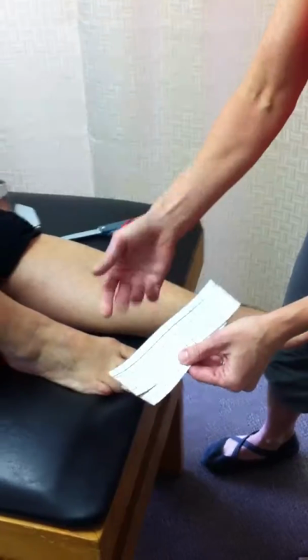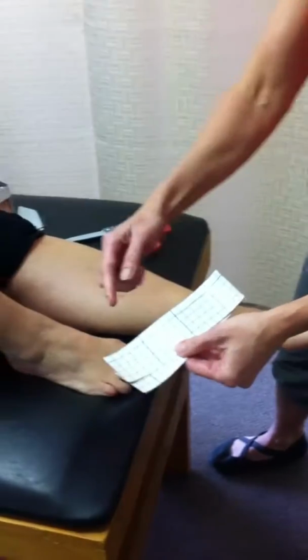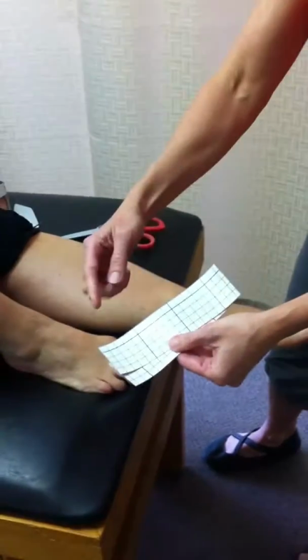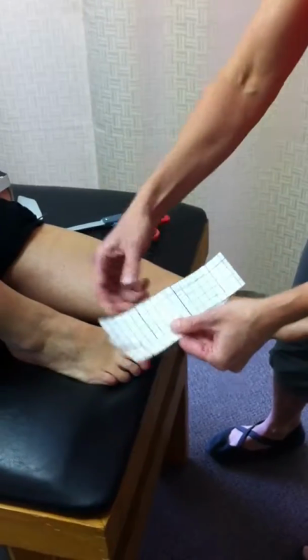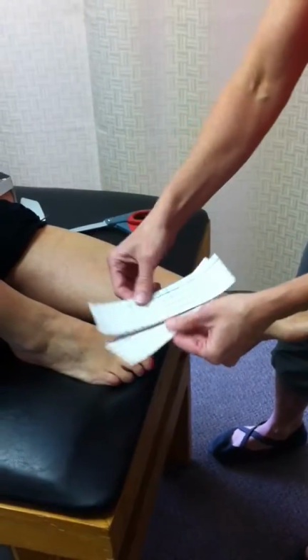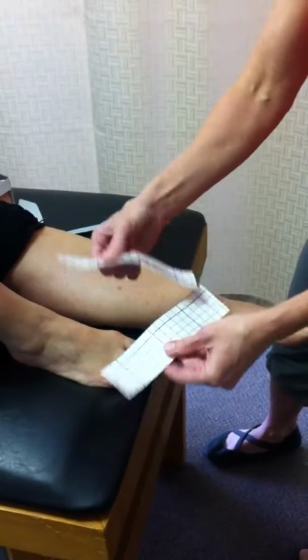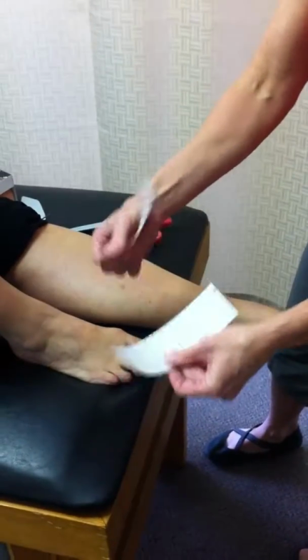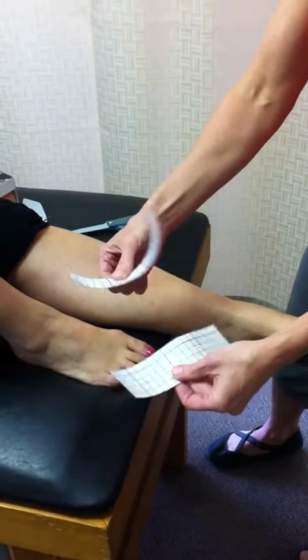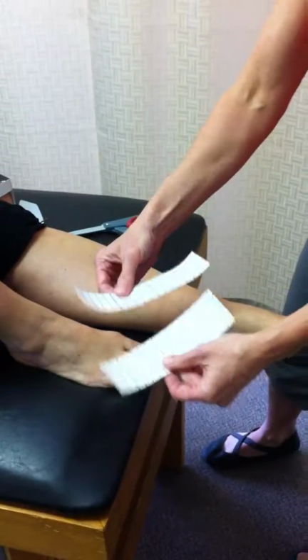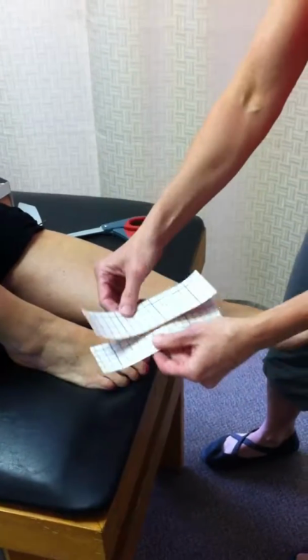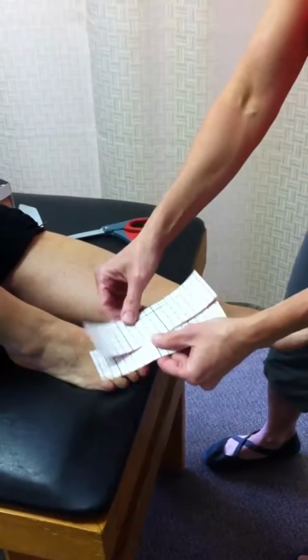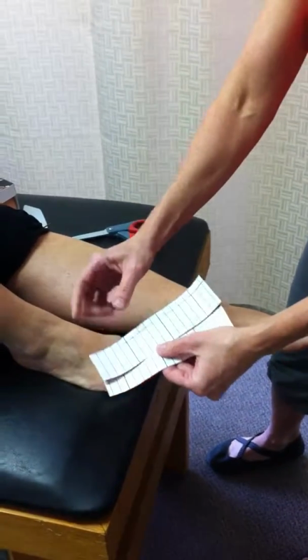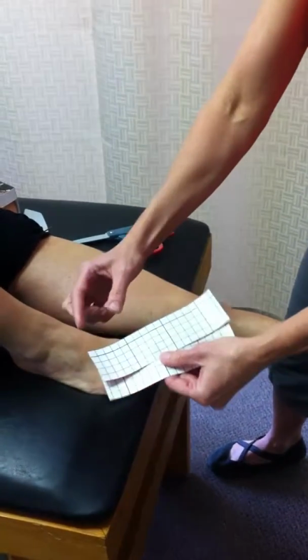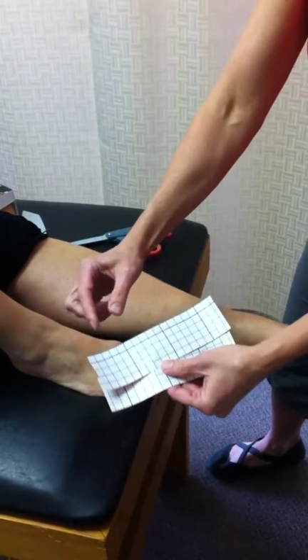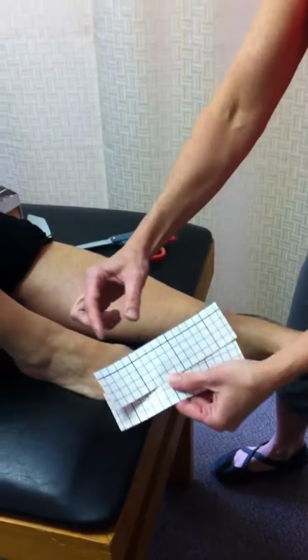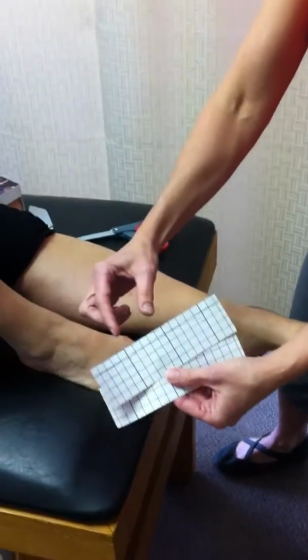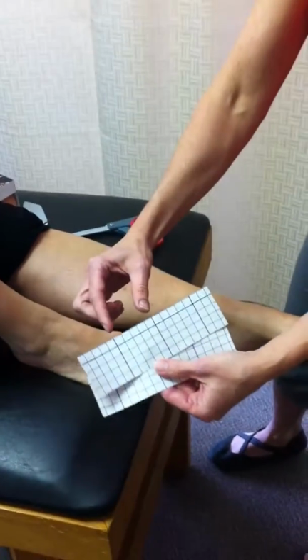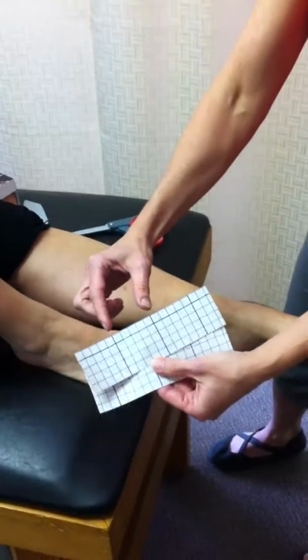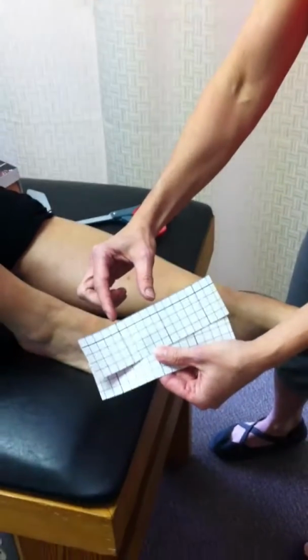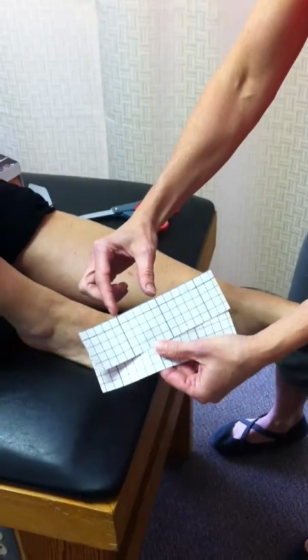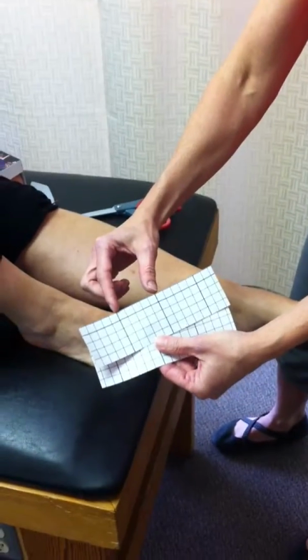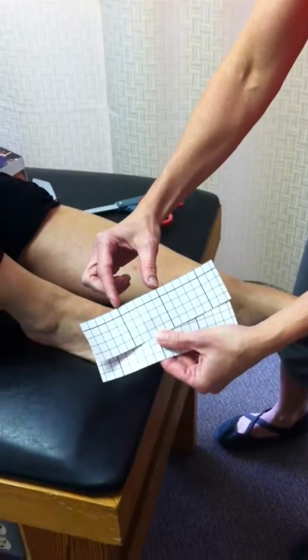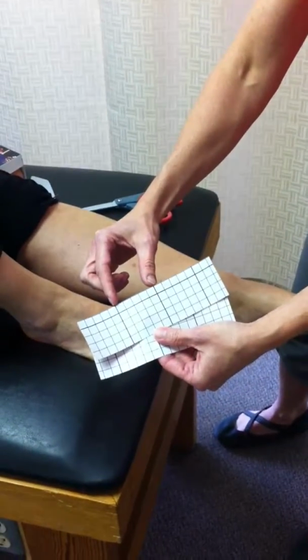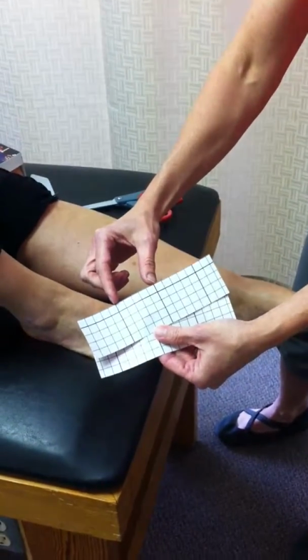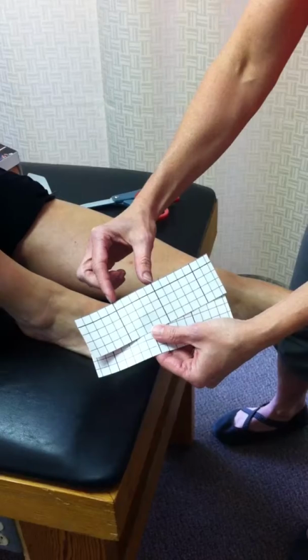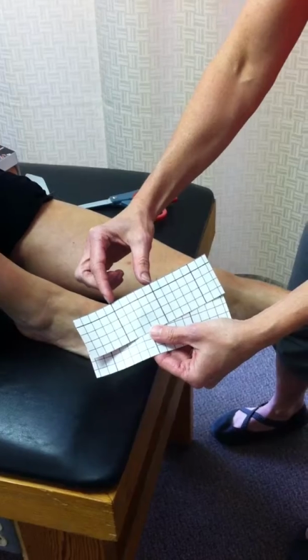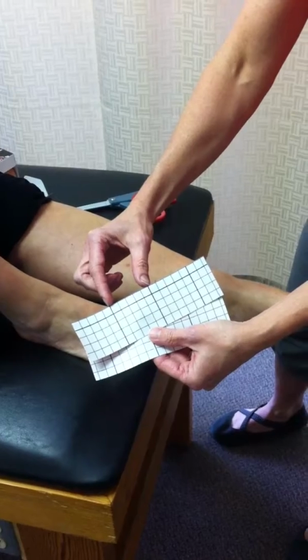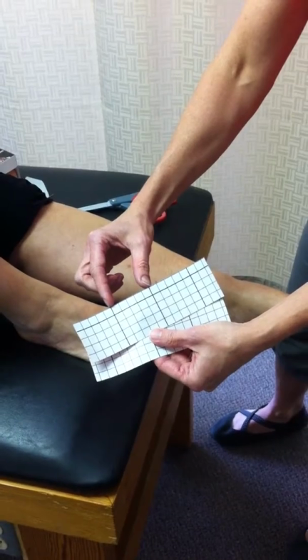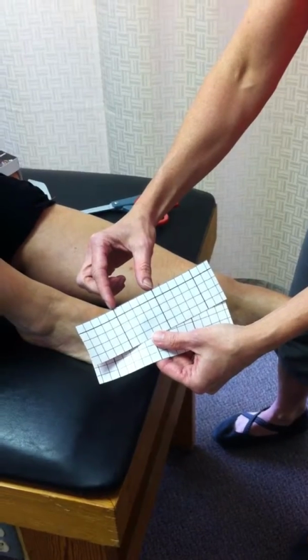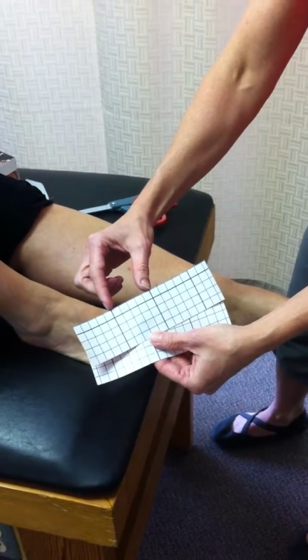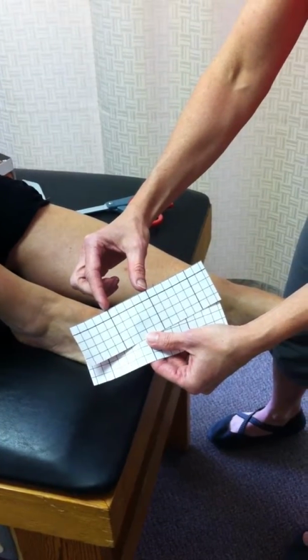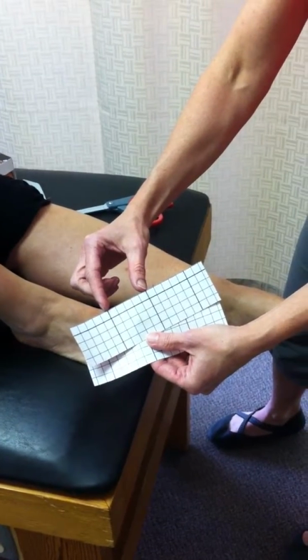What I've done is cut two strips. If you look here, the dark line to dark line — that's considered one square.